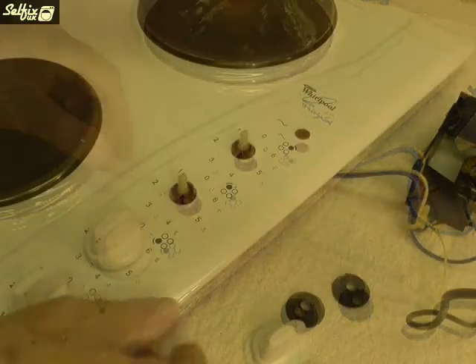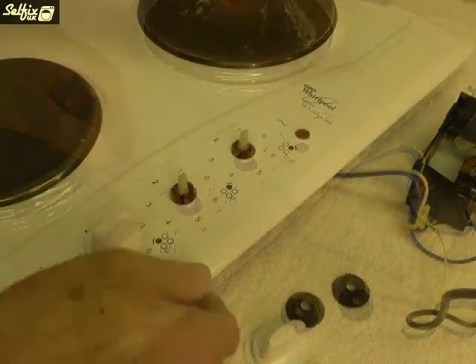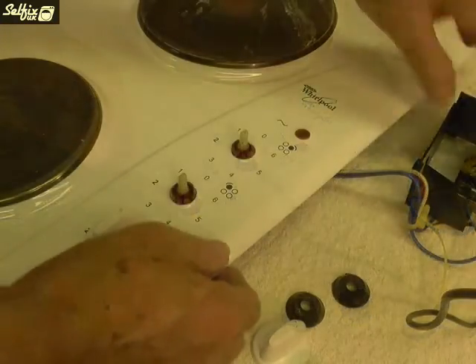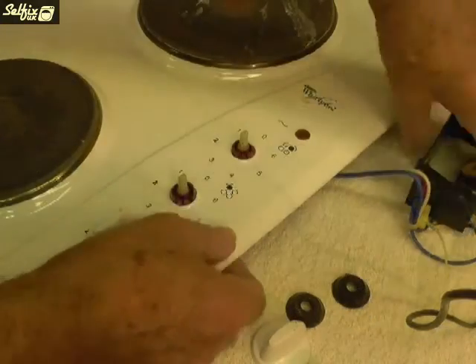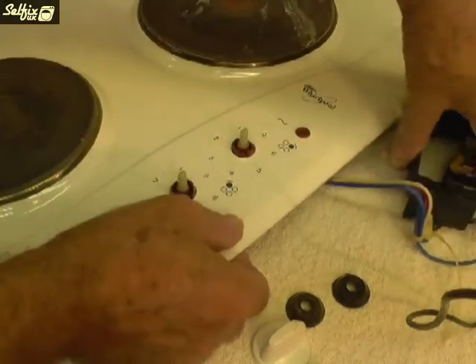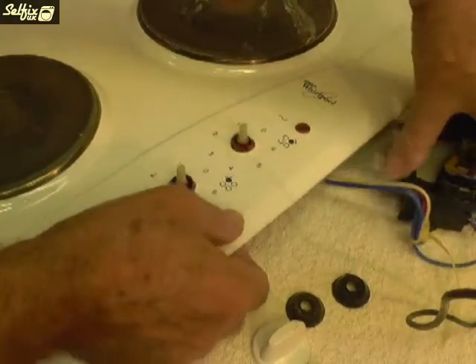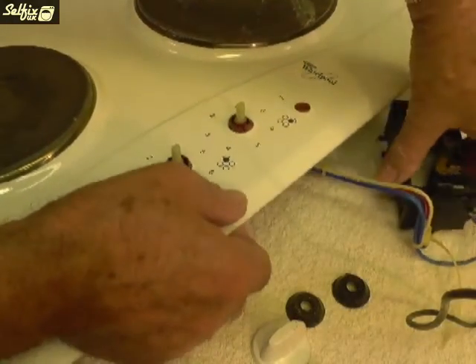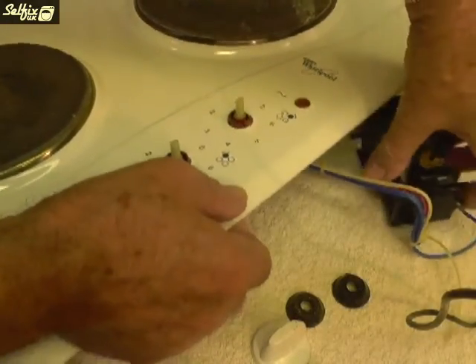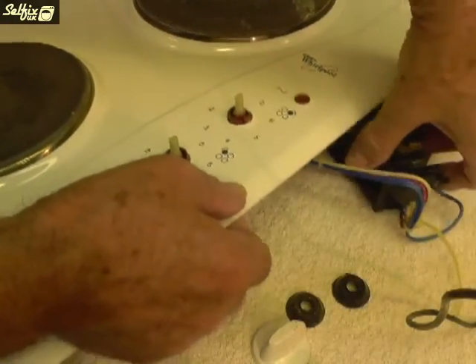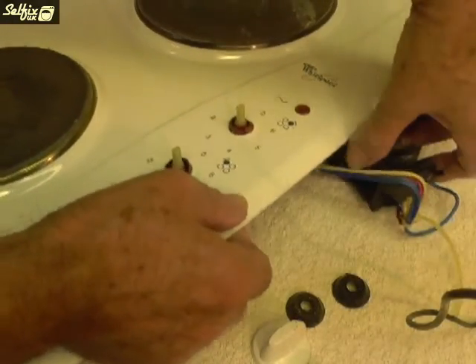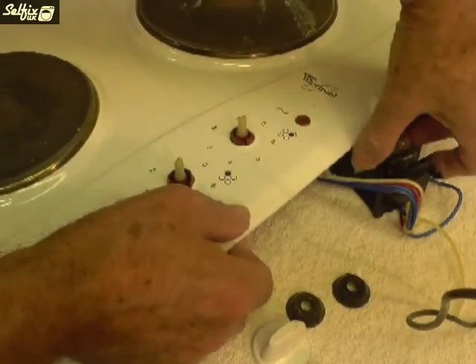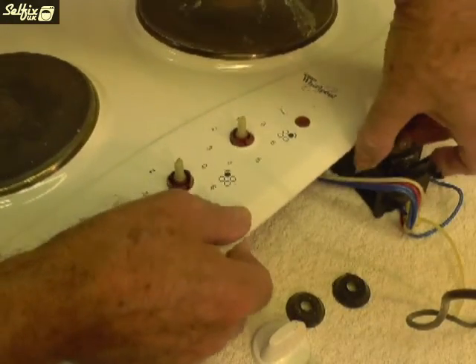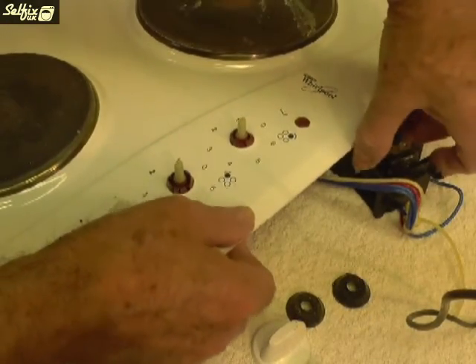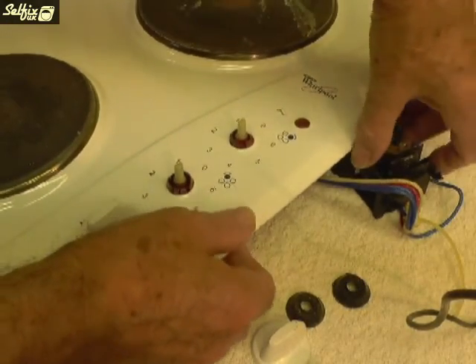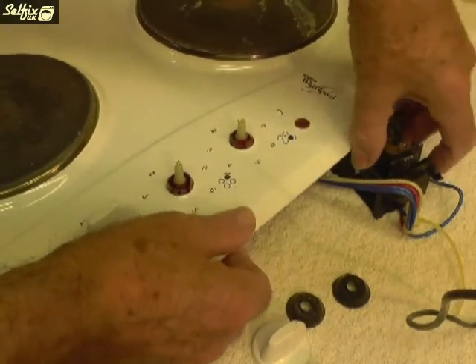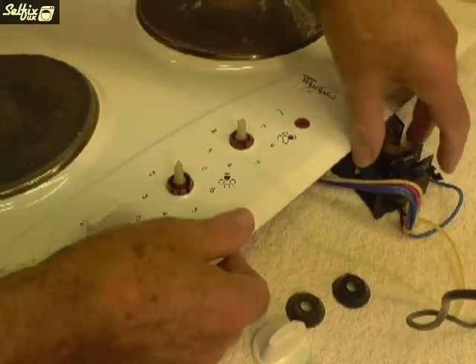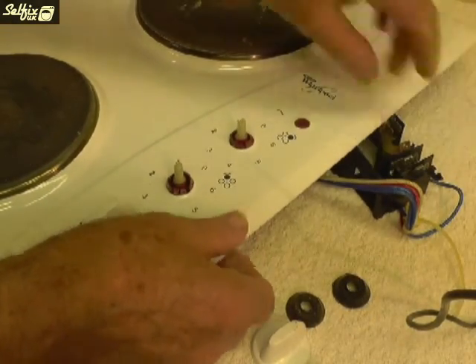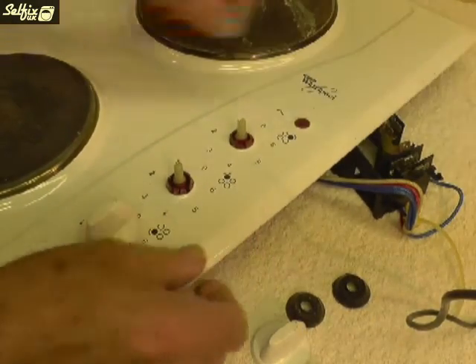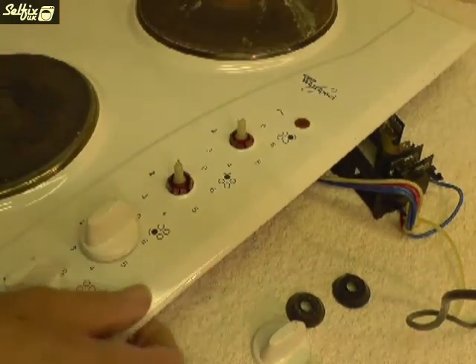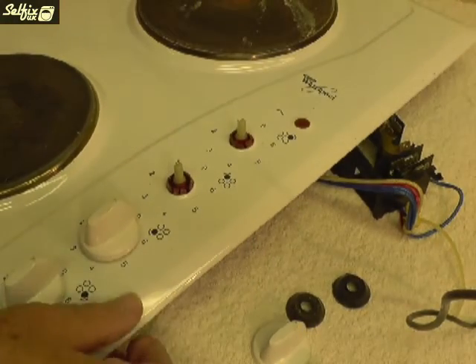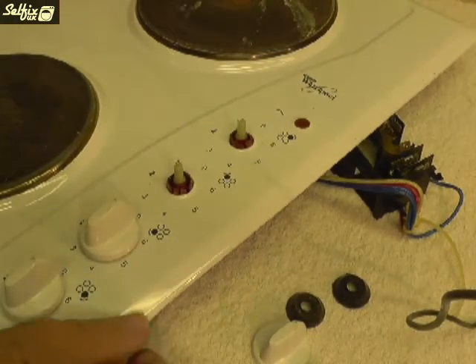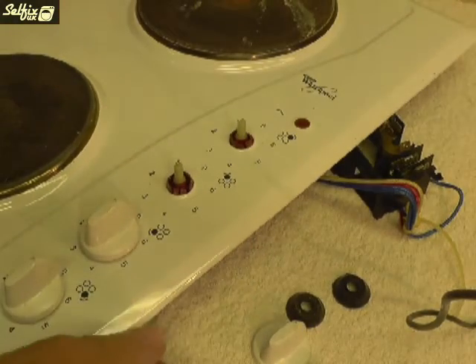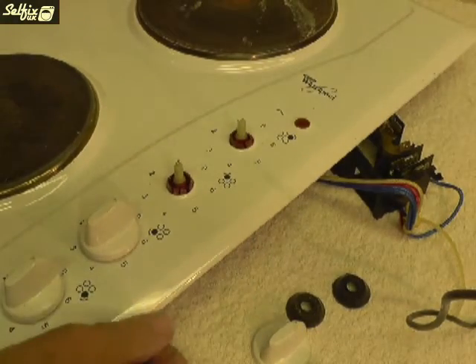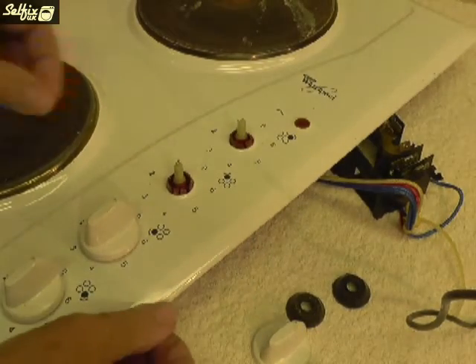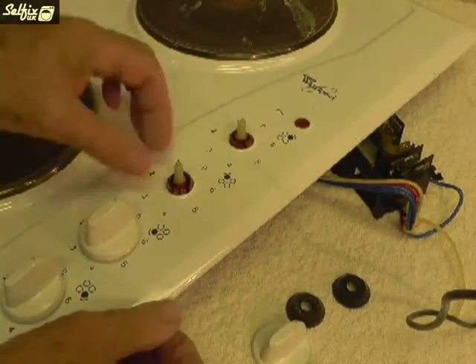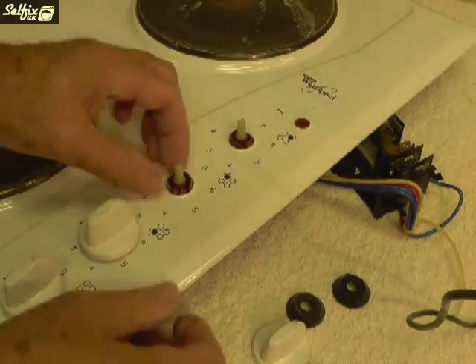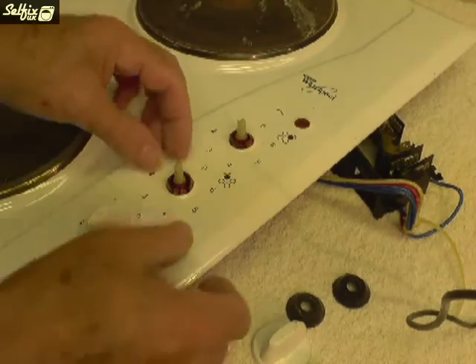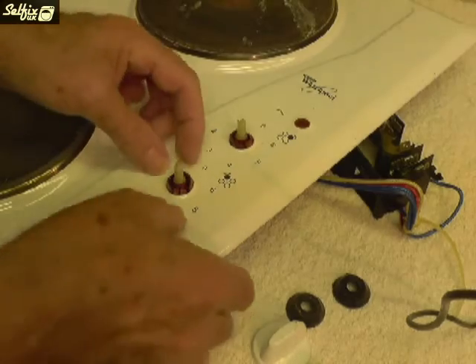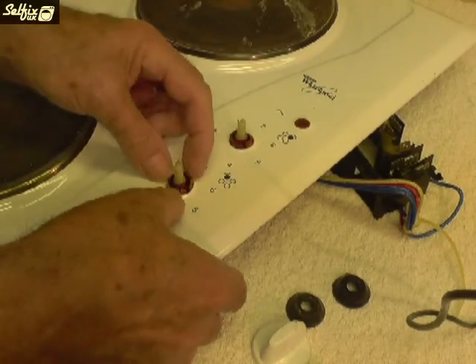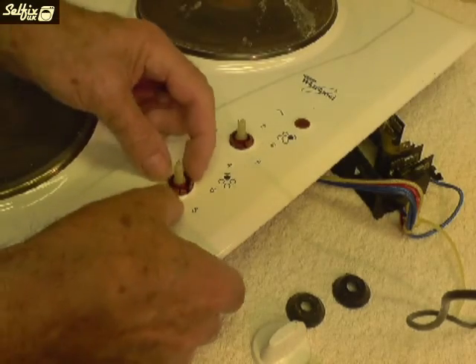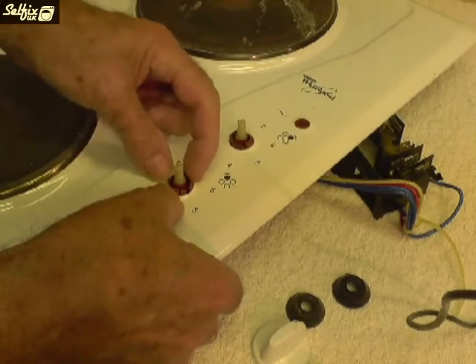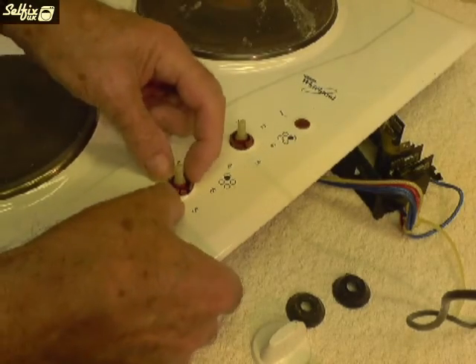Place something under the hob to raise it a bit so that when the tags on the switches have been depressed, they can be pushed through.